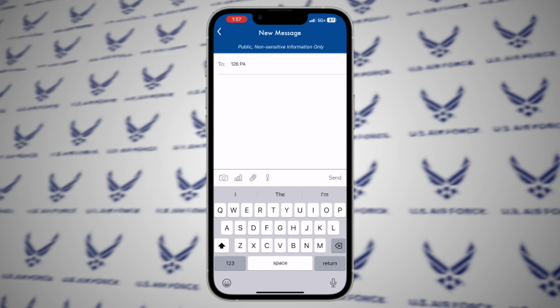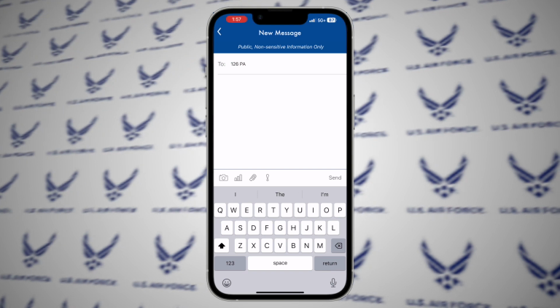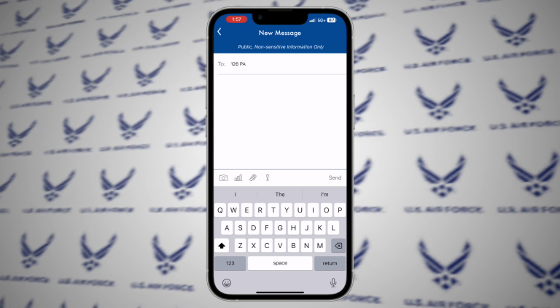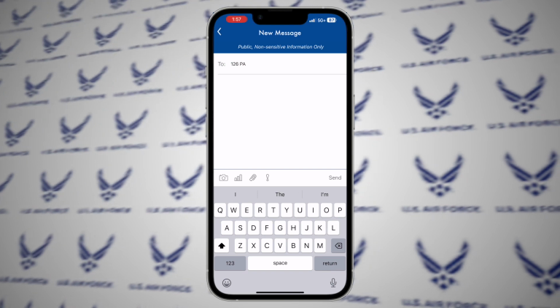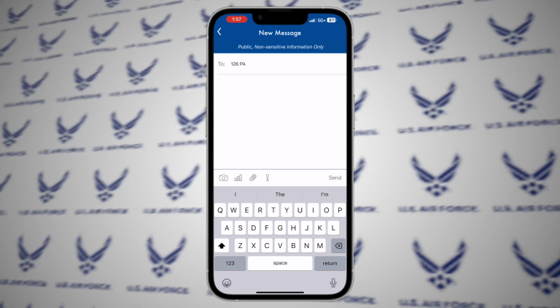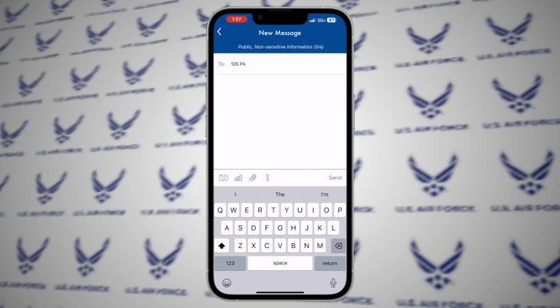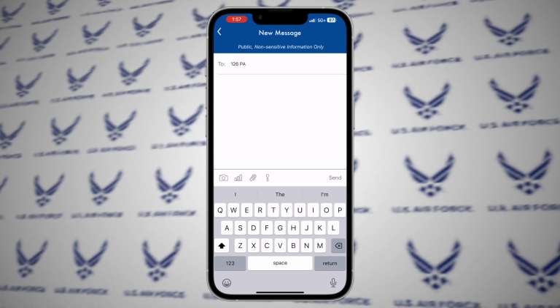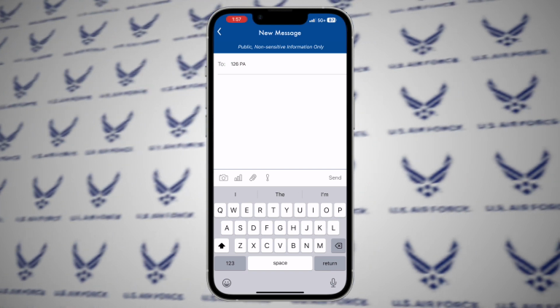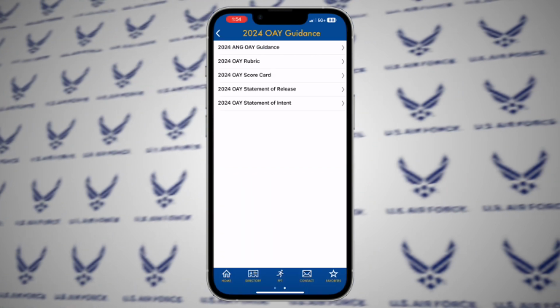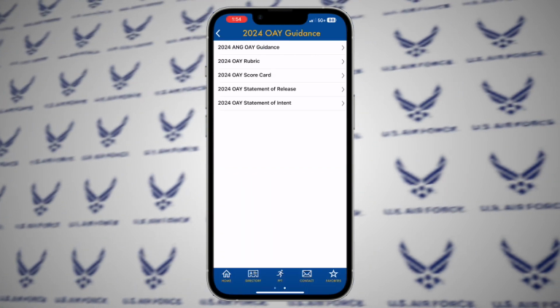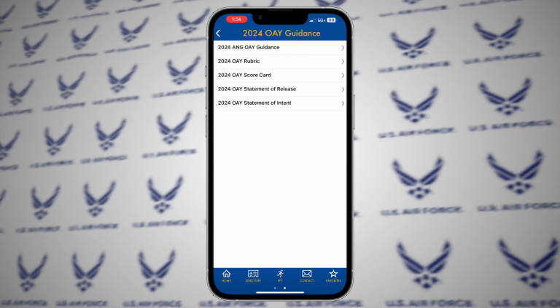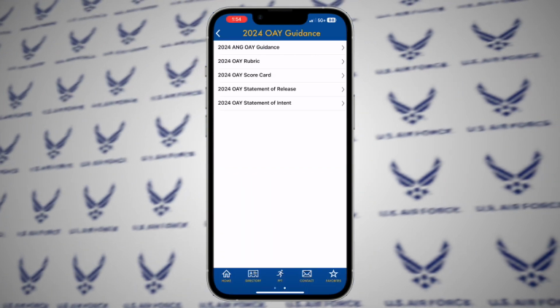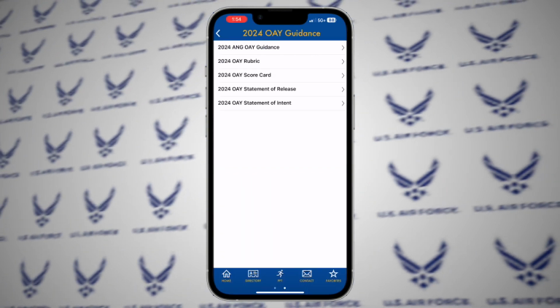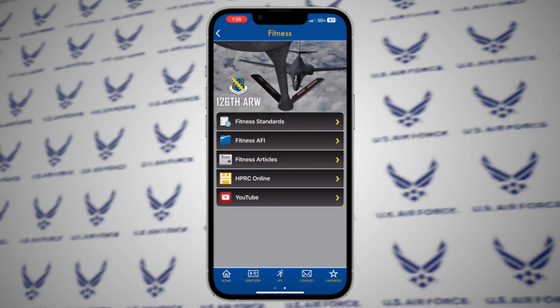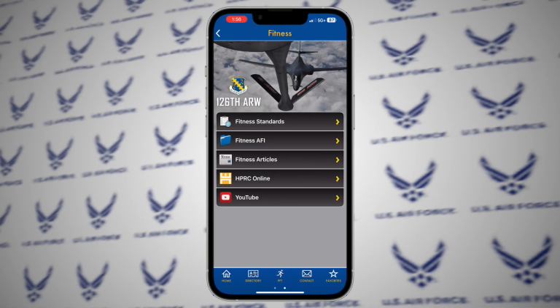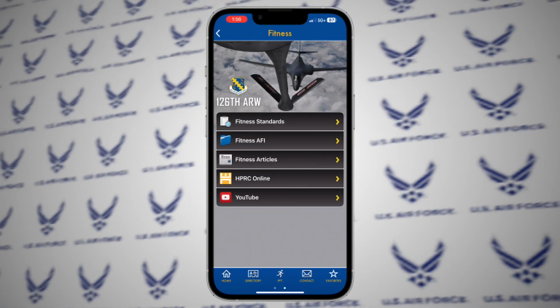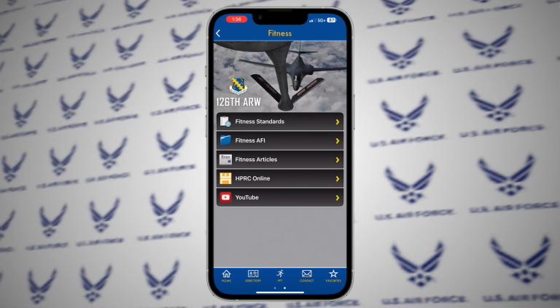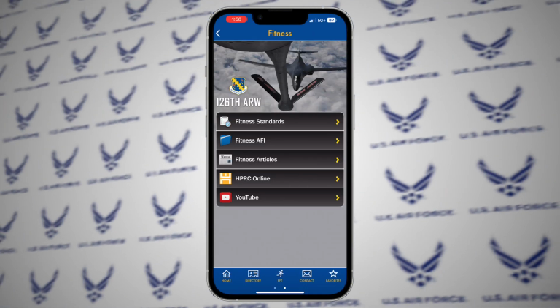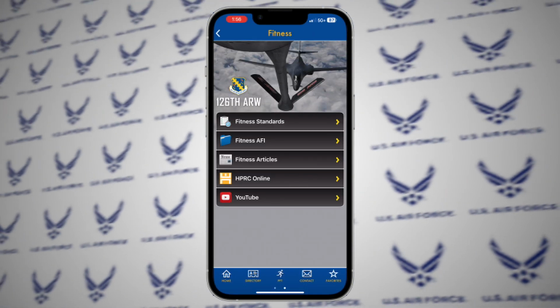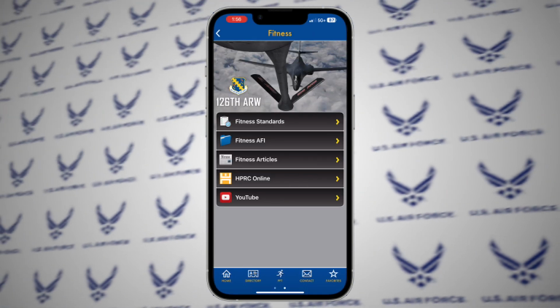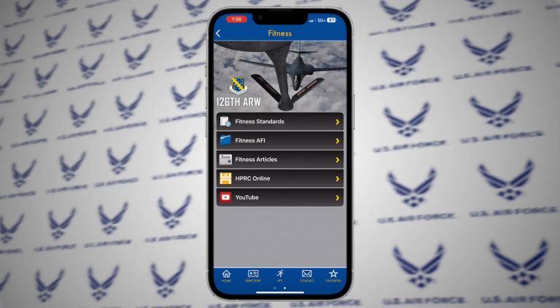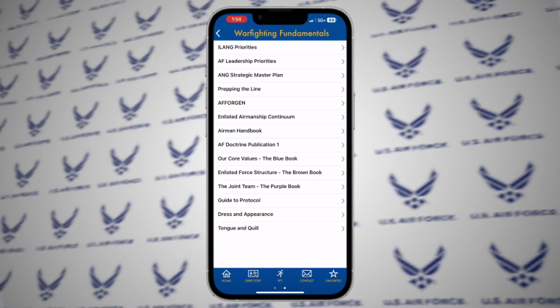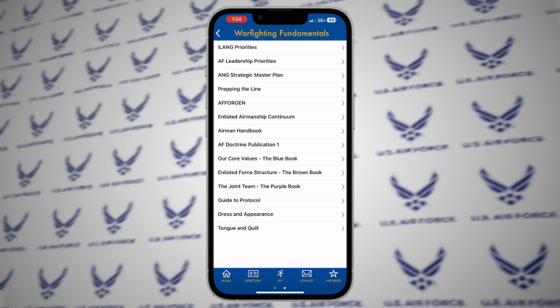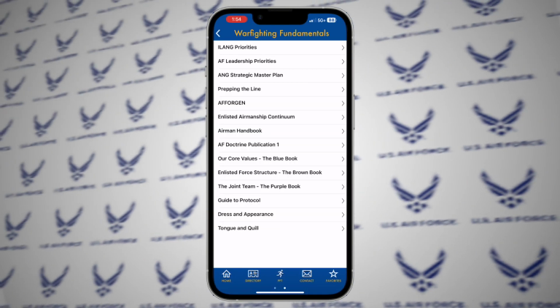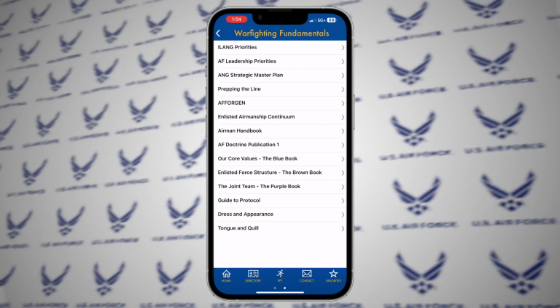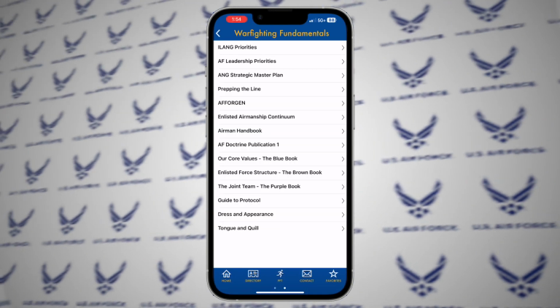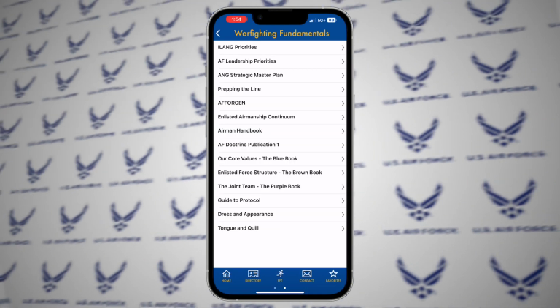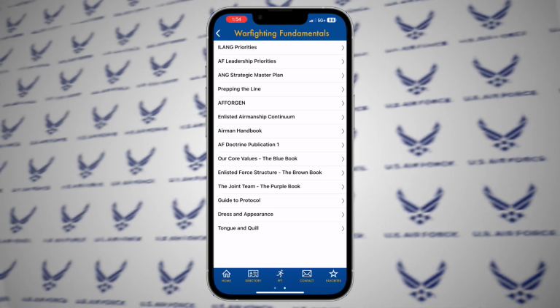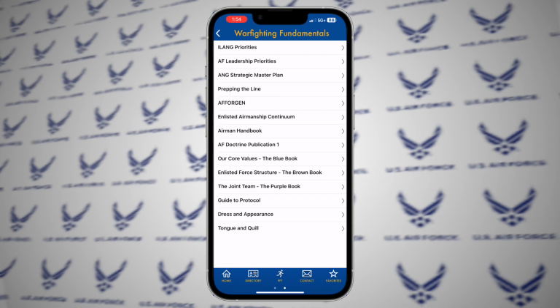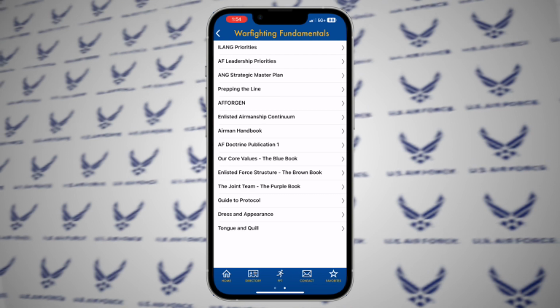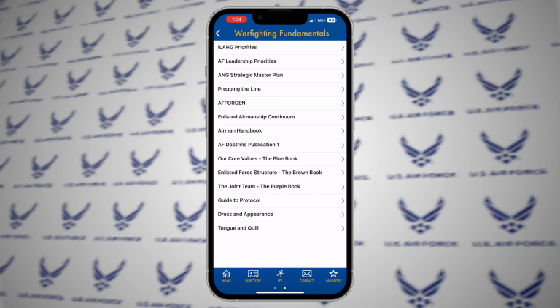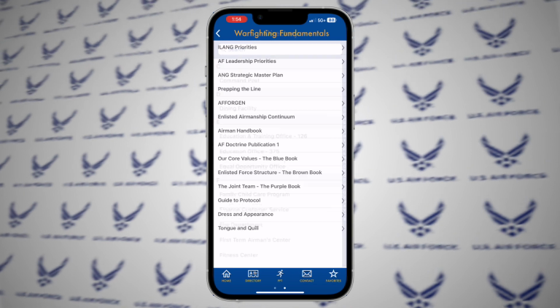Easily review OAY standards, fitness information, warfighting fundamentals and more.